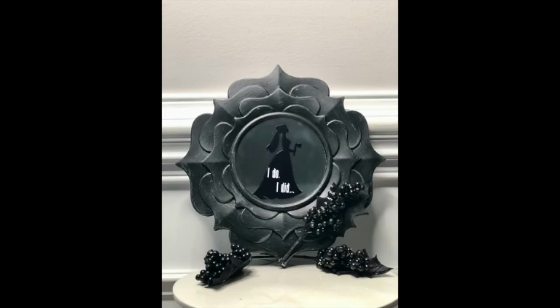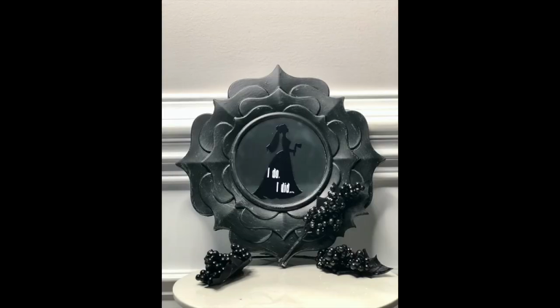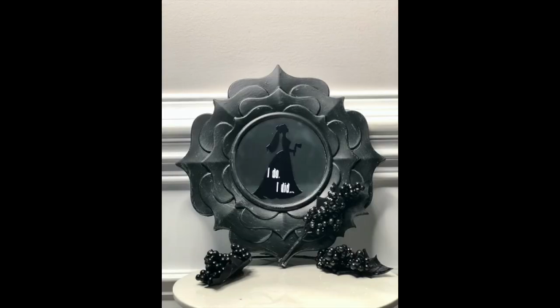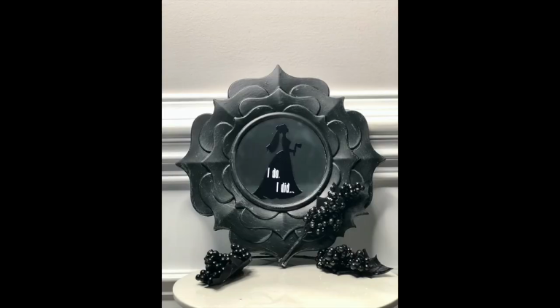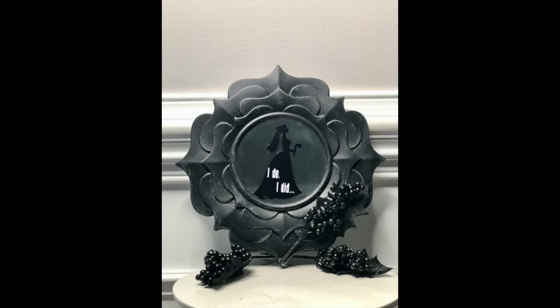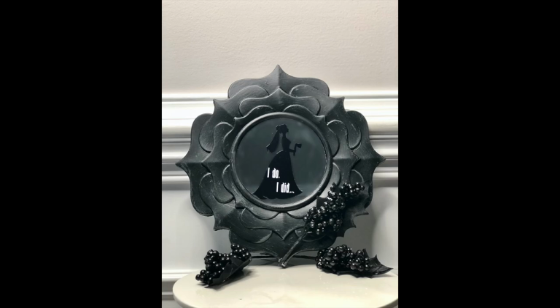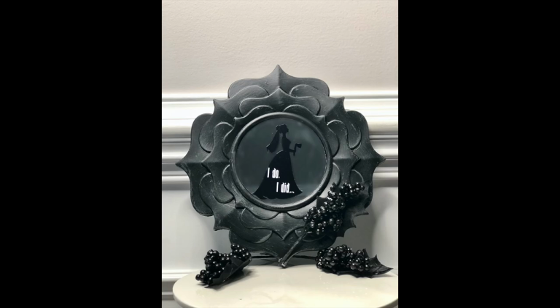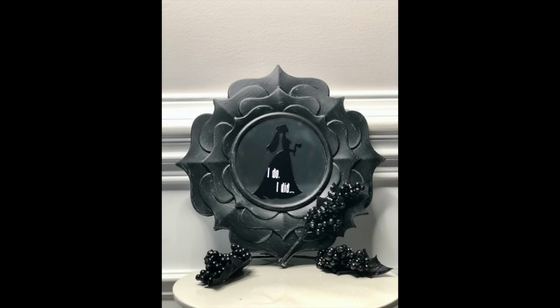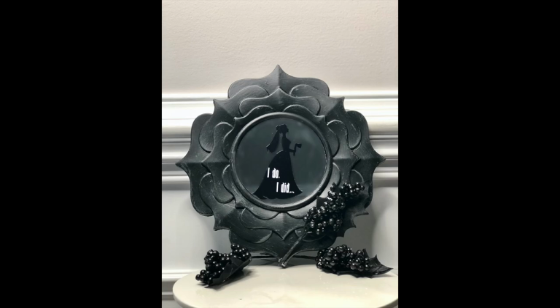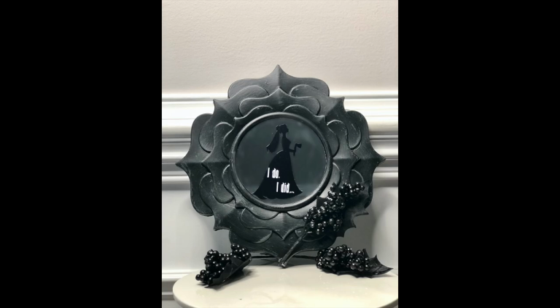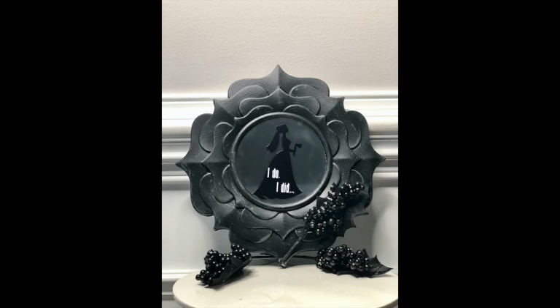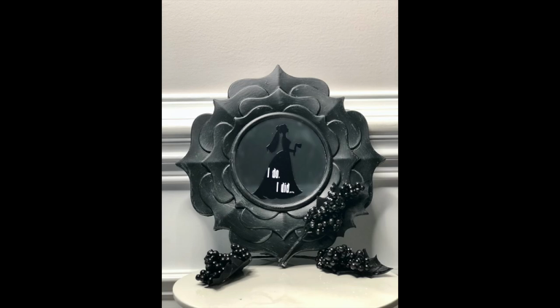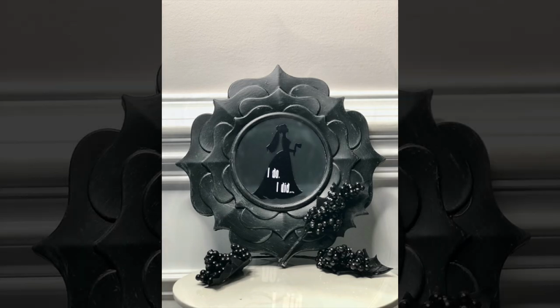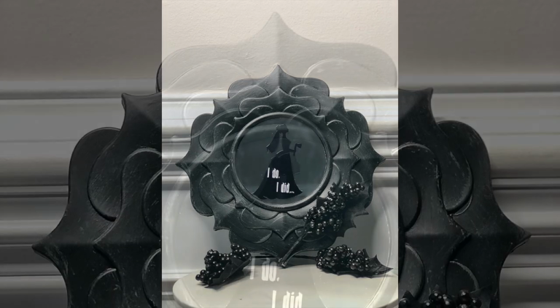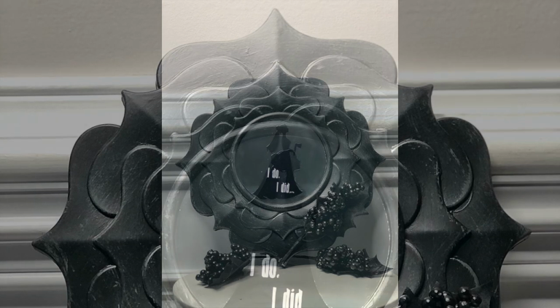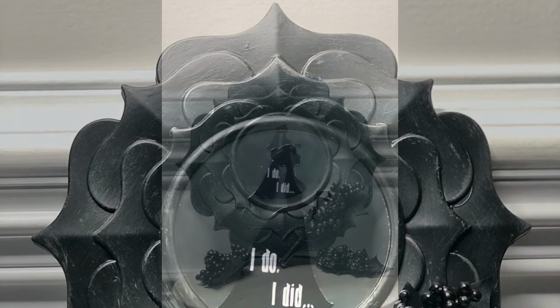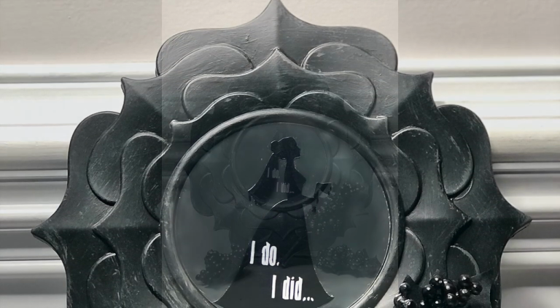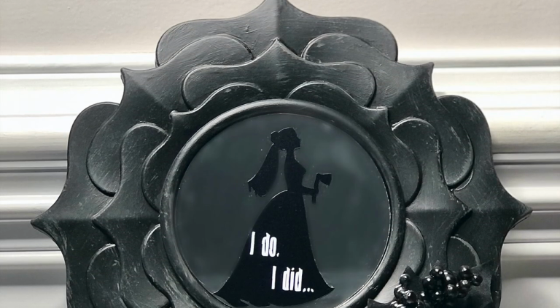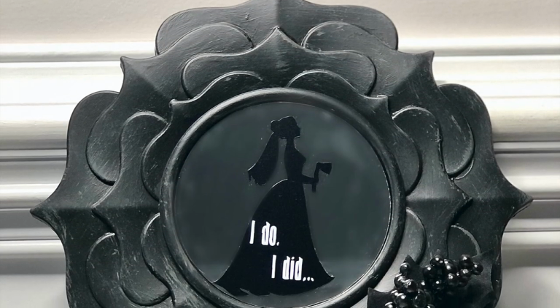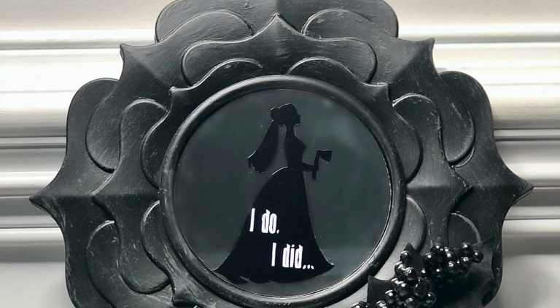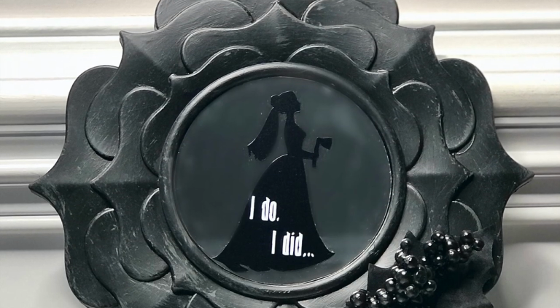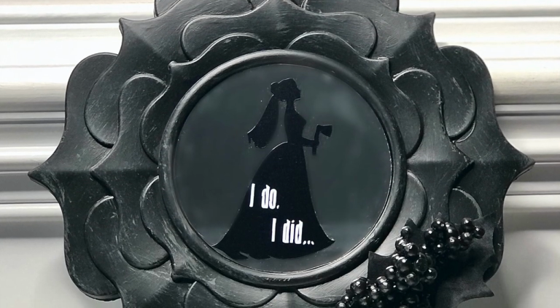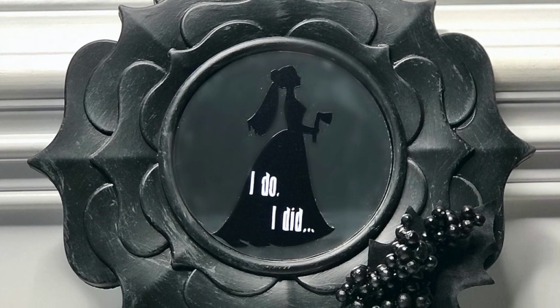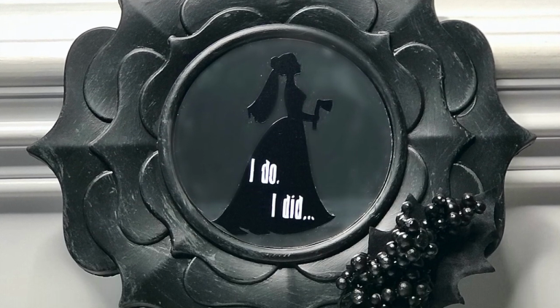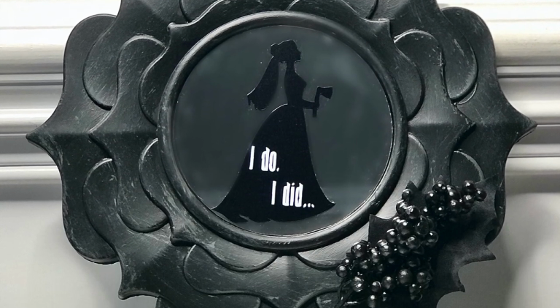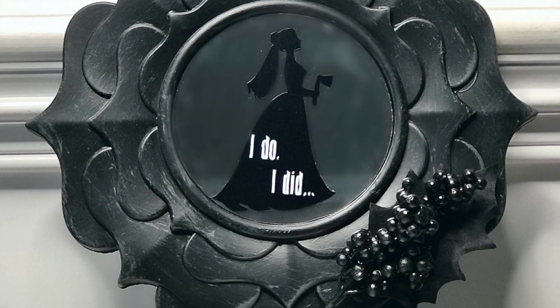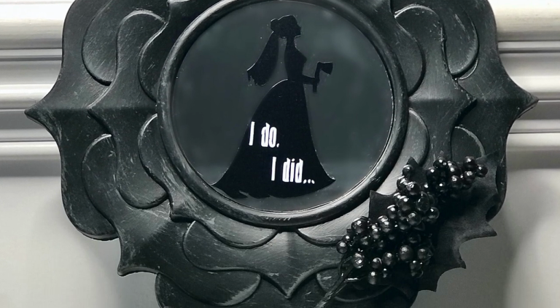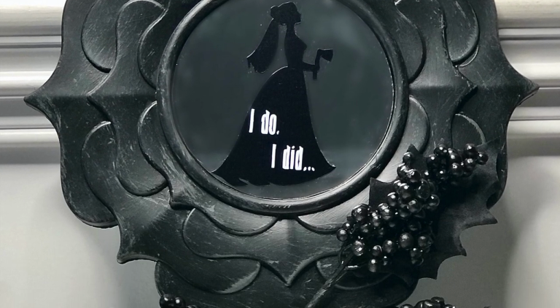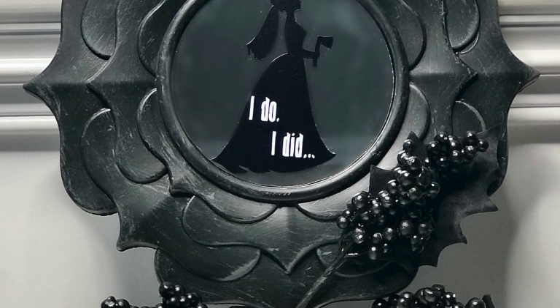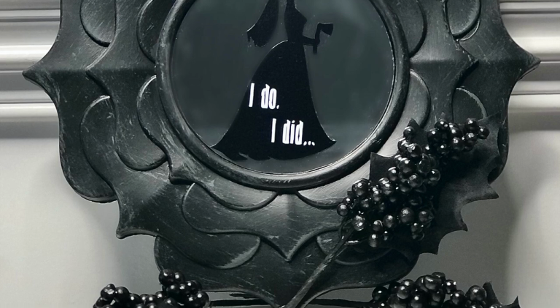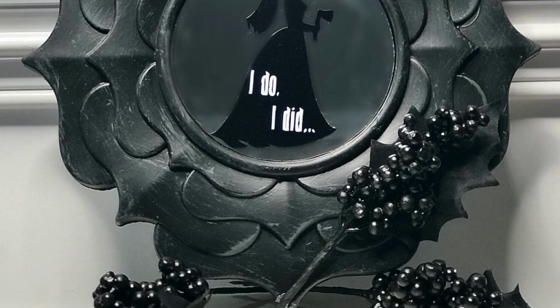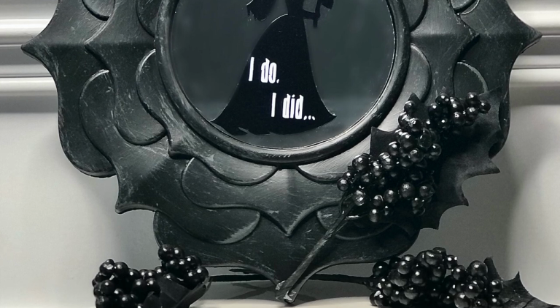Even if you're not that into Disney or the Haunted Mansion, this would be a great DIY to do for the upcoming Halloween season.